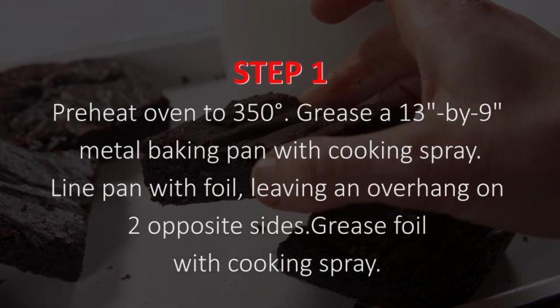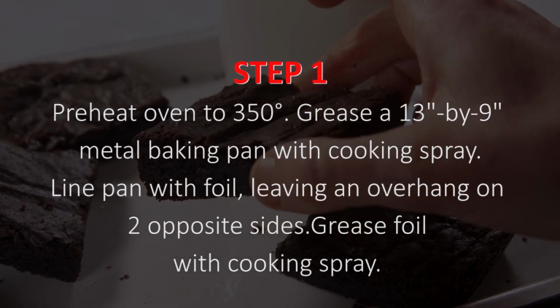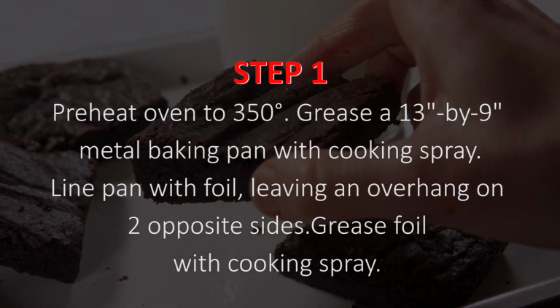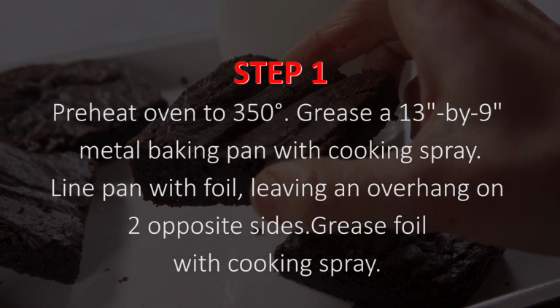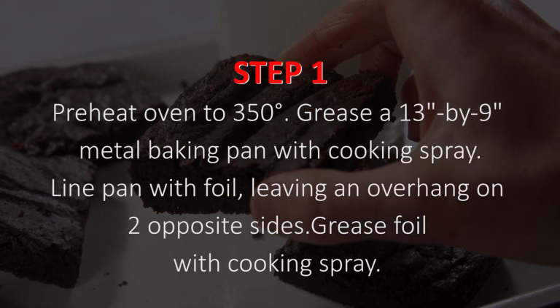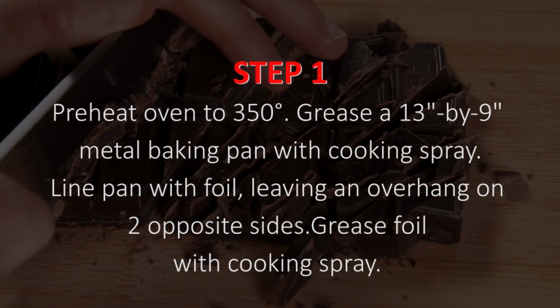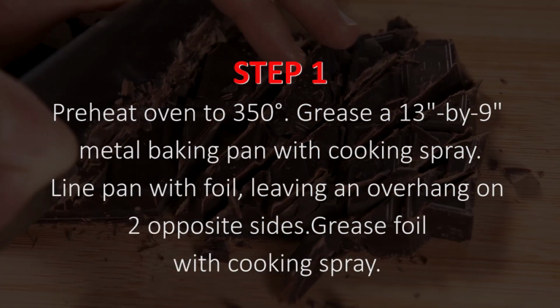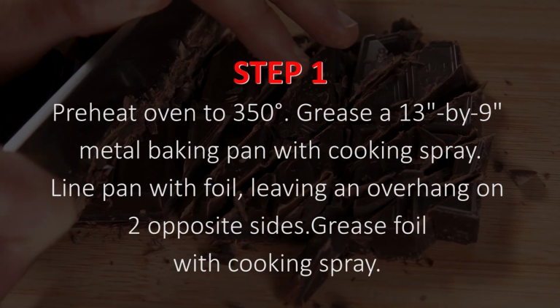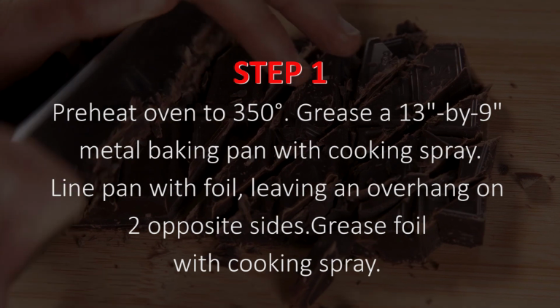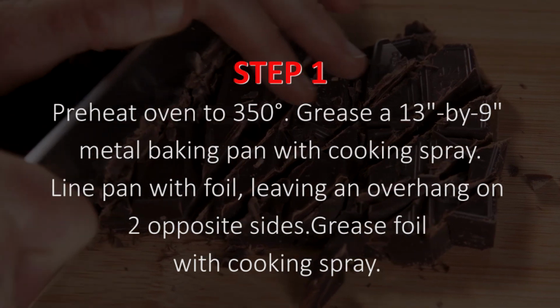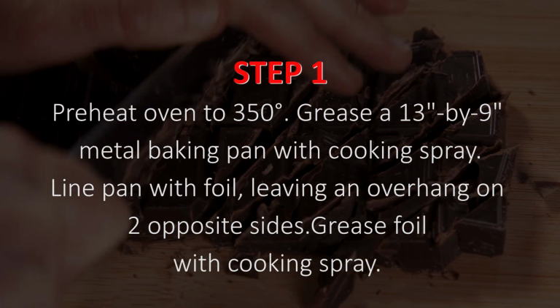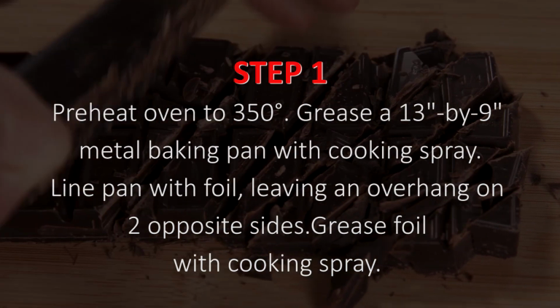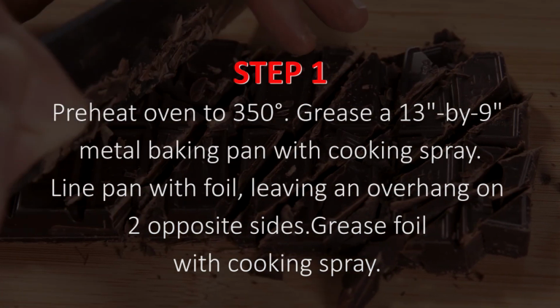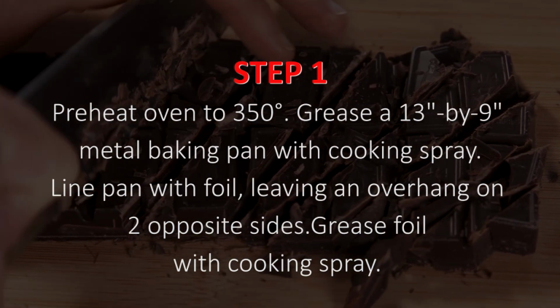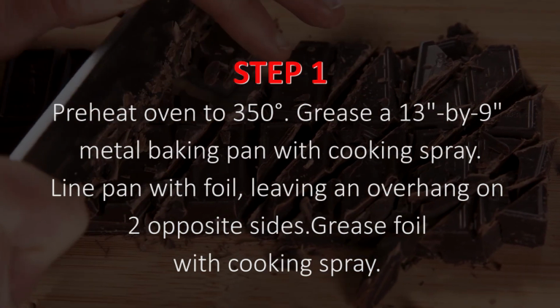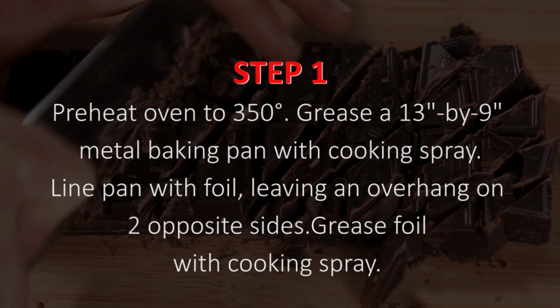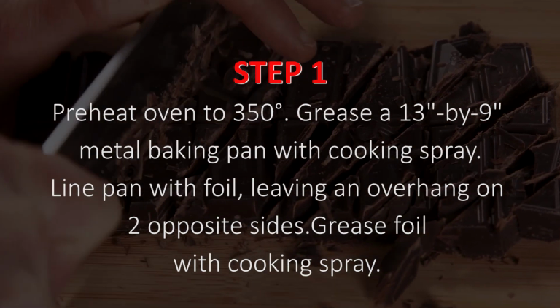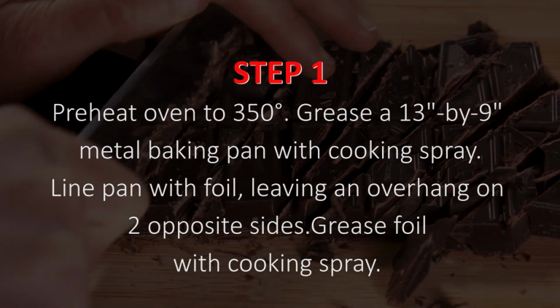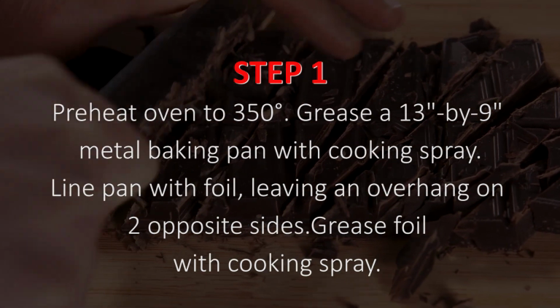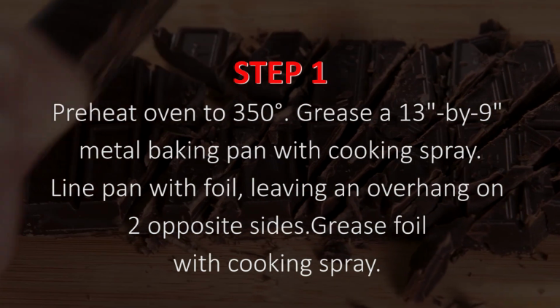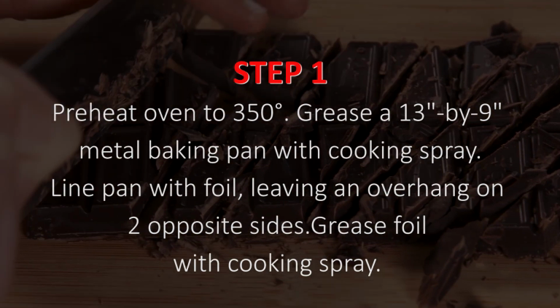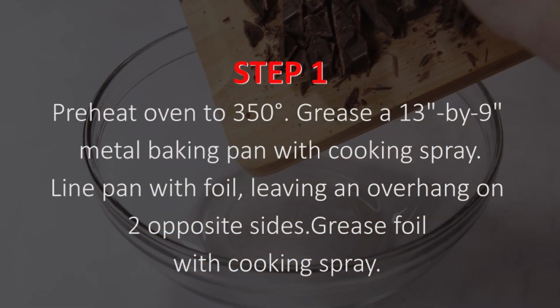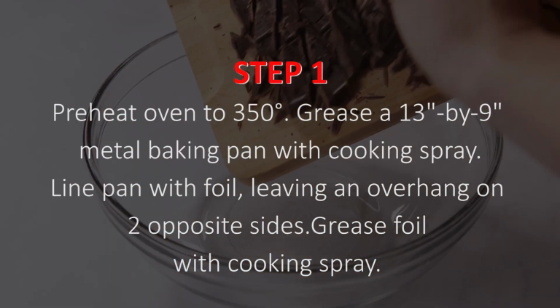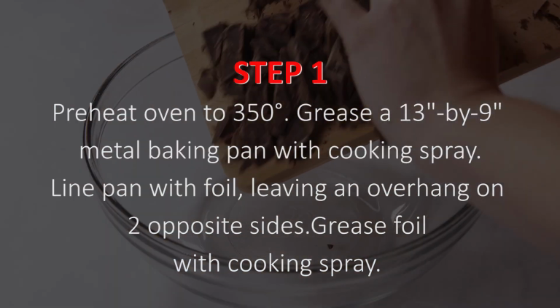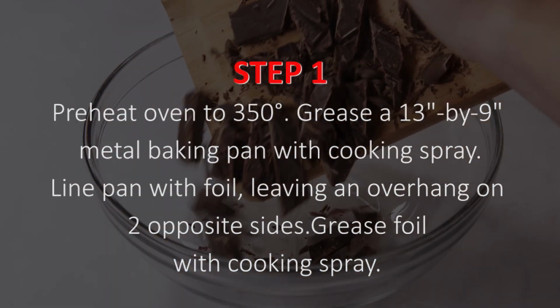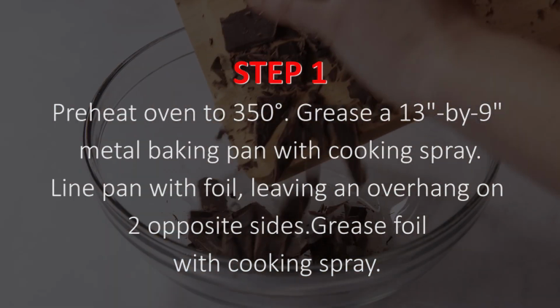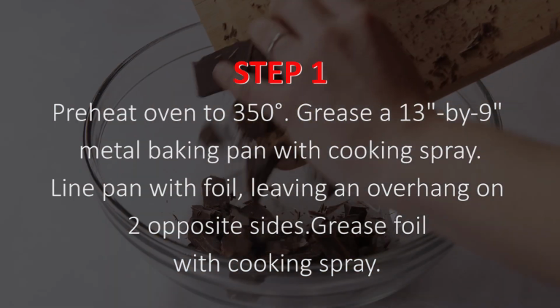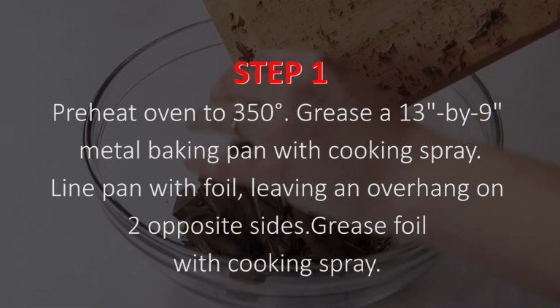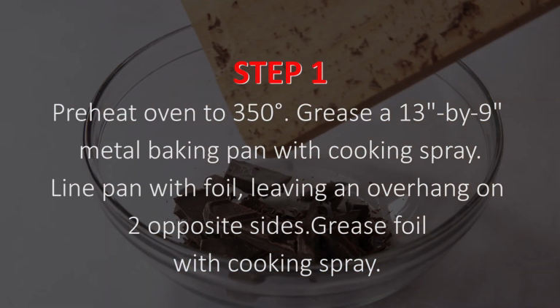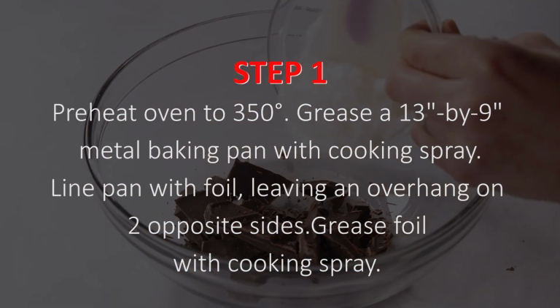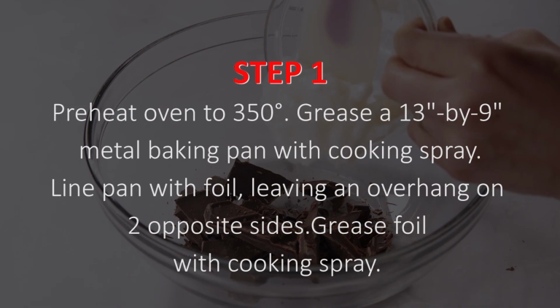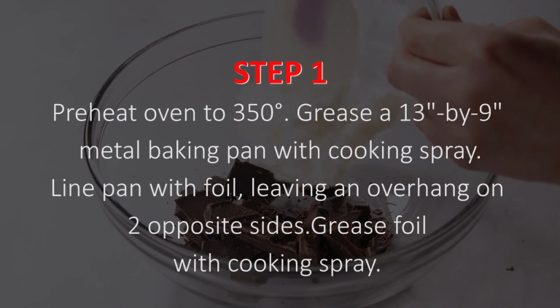Line pan with foil, leaving an overhang on two opposite sides. Grease foil with cooking spray.